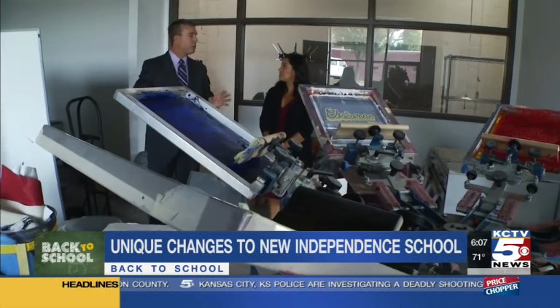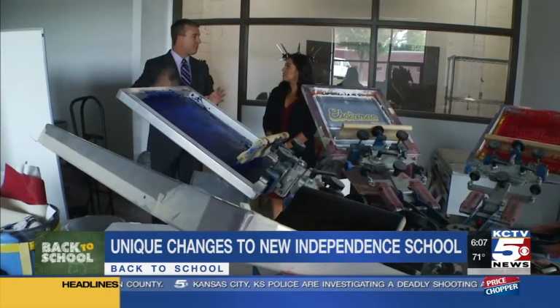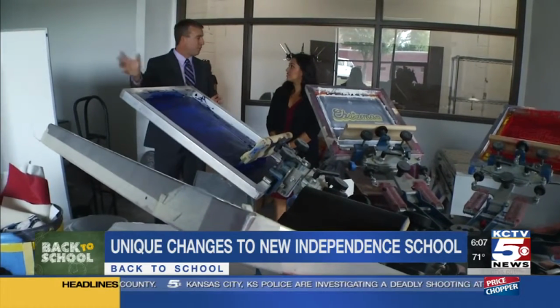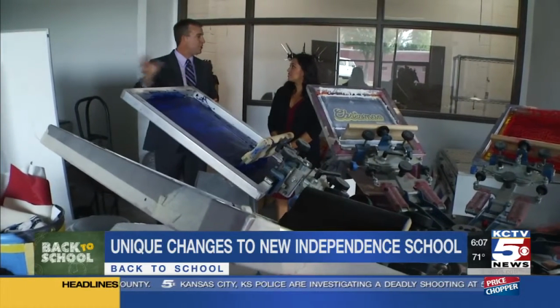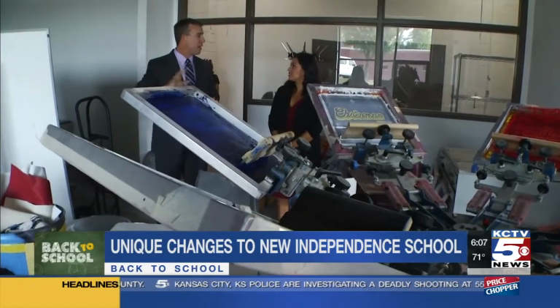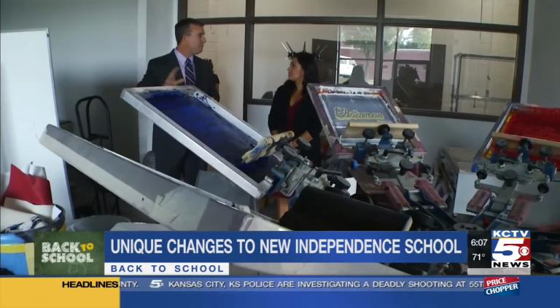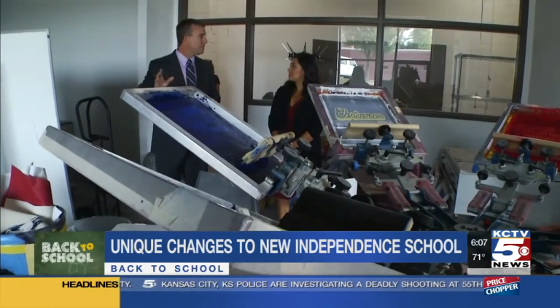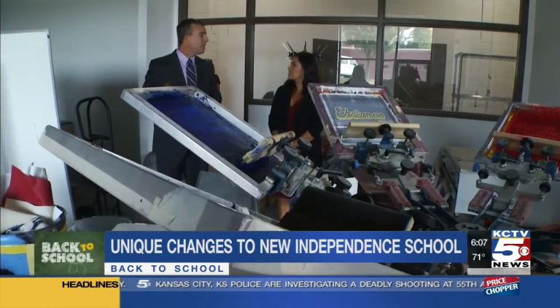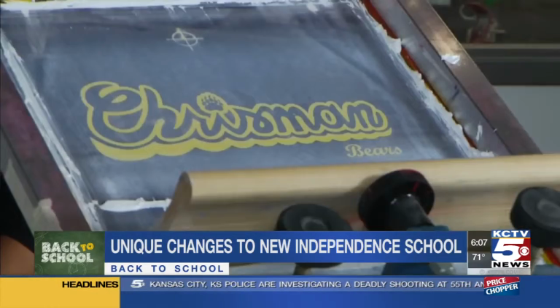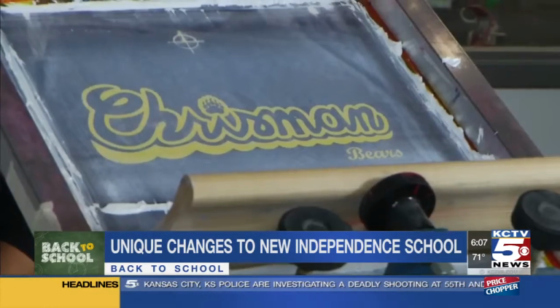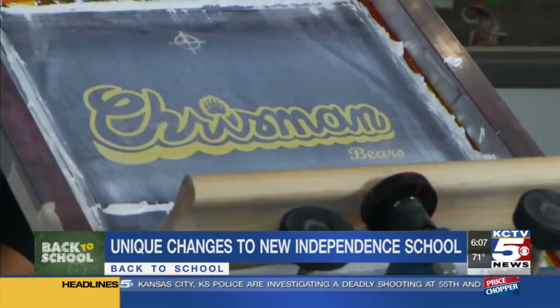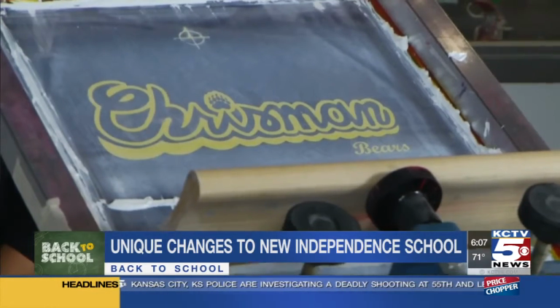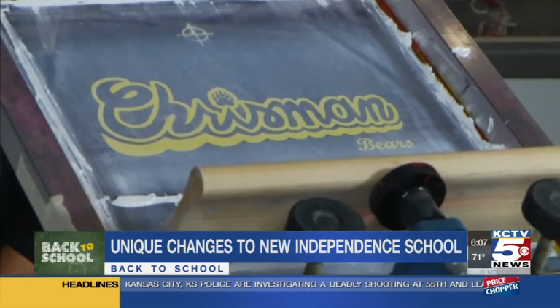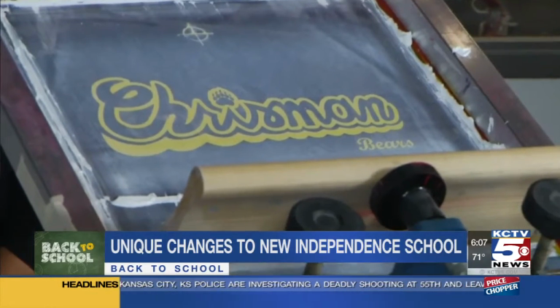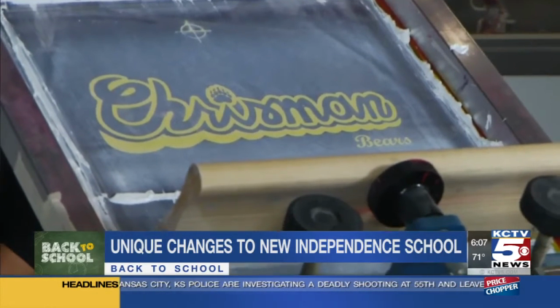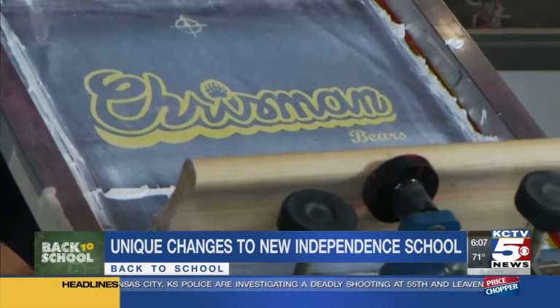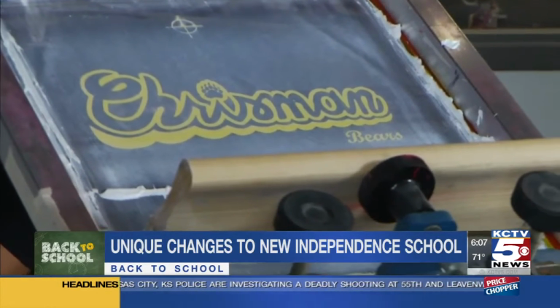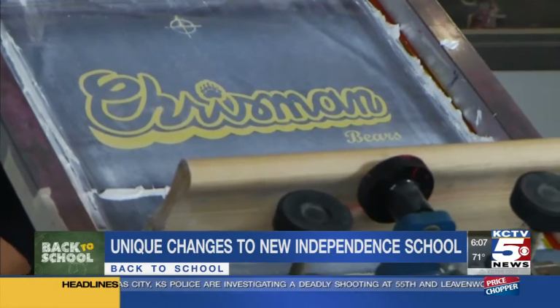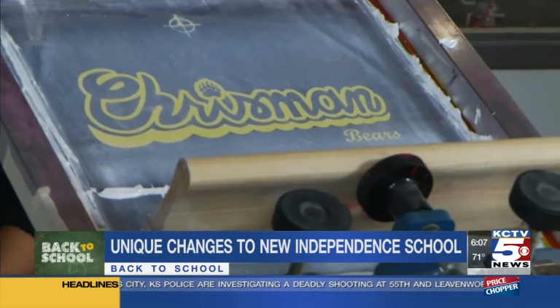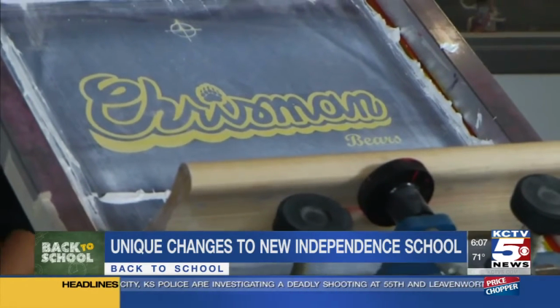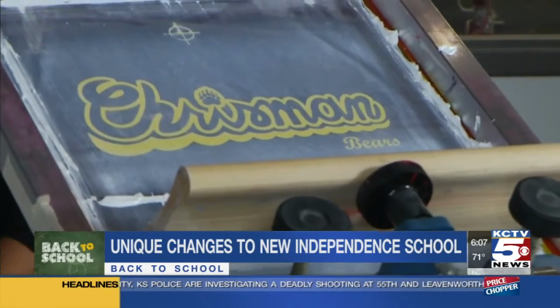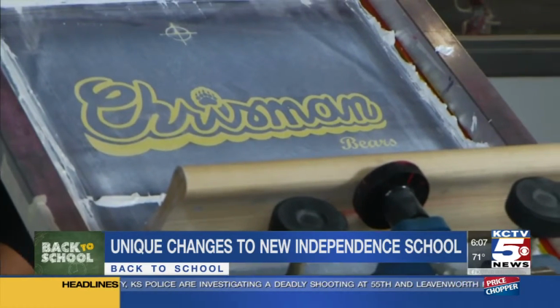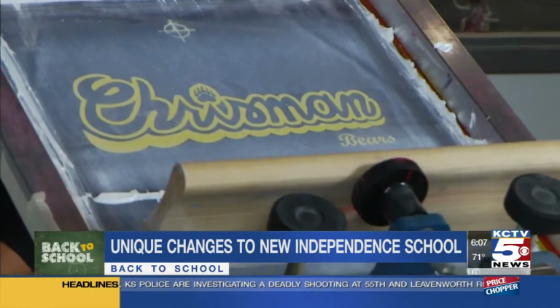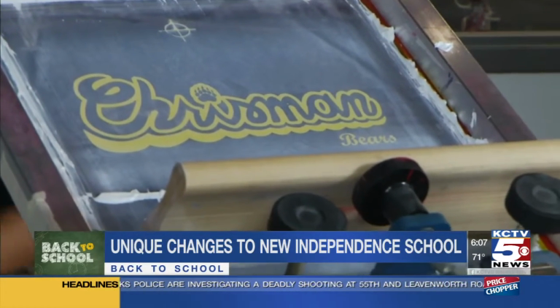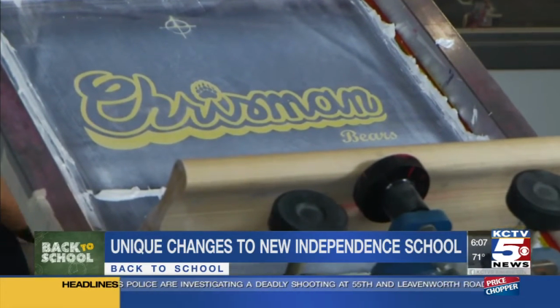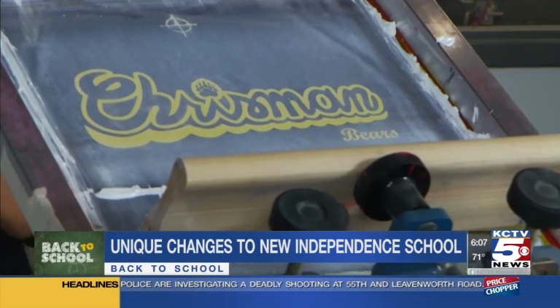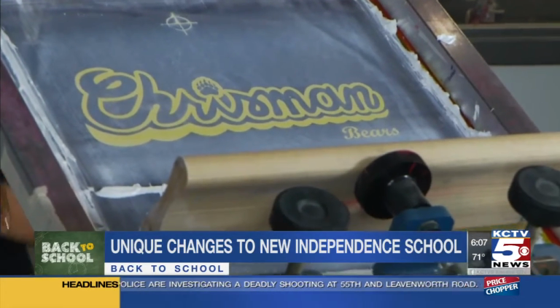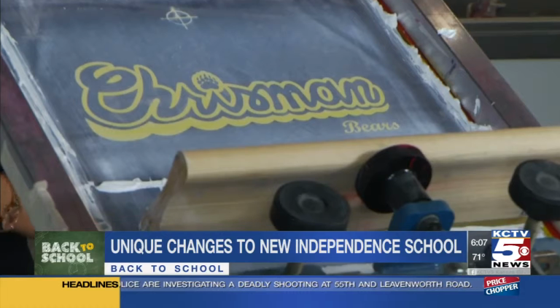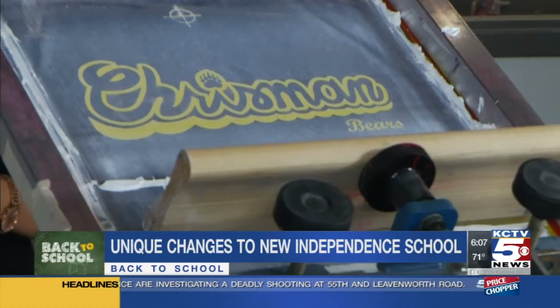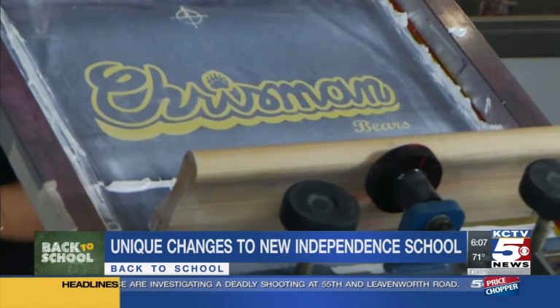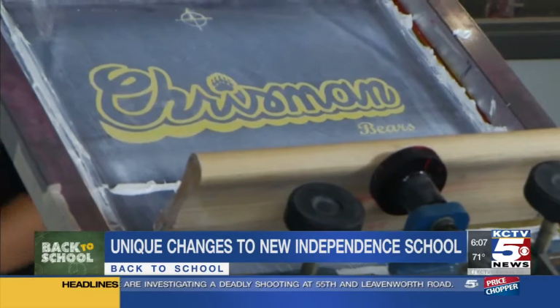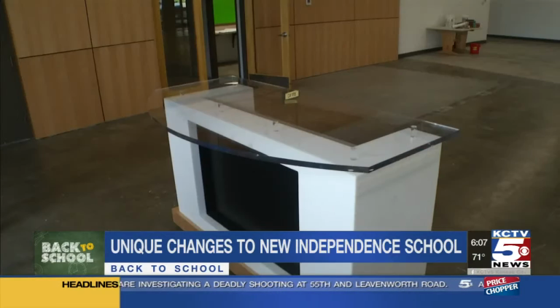The point of all this is to give students firsthand experience in different fields to help them figure out what they want to do once they graduate high school. And when it came to choosing what programs to offer here, the superintendent says that was an easy decision.